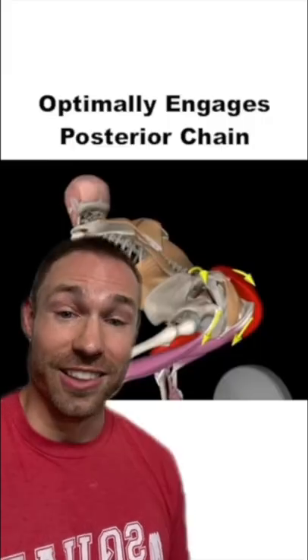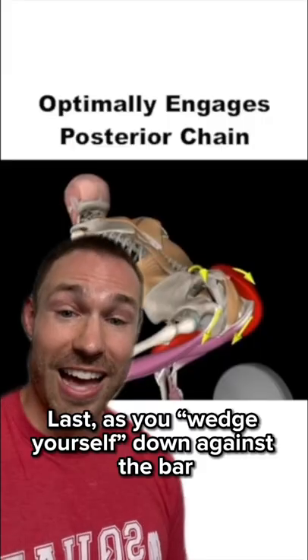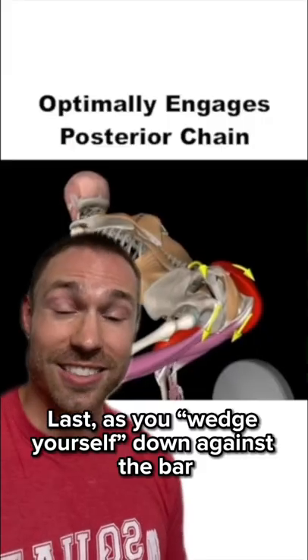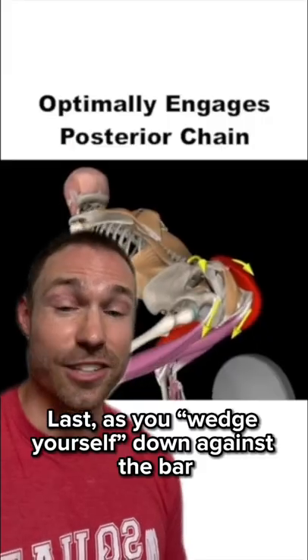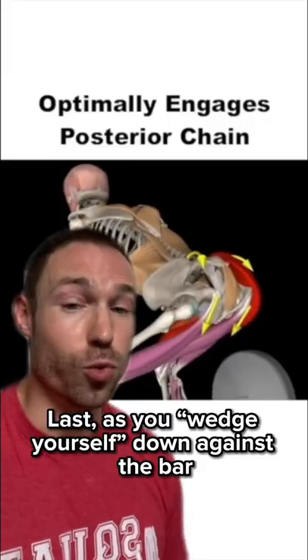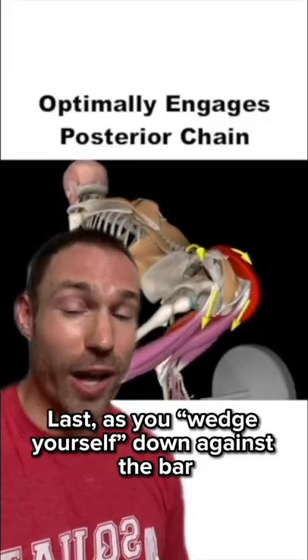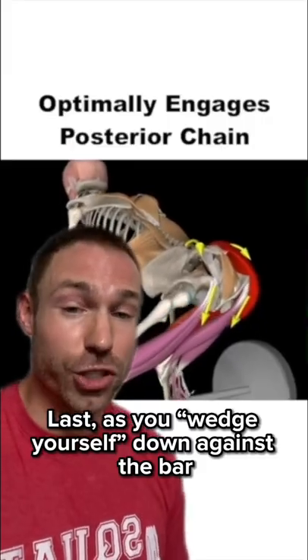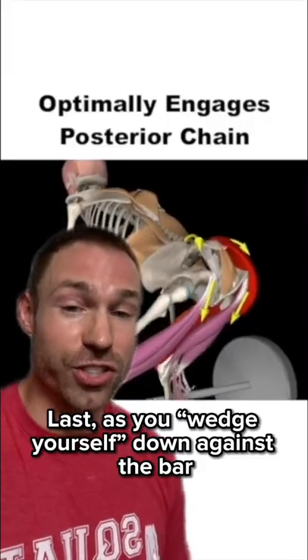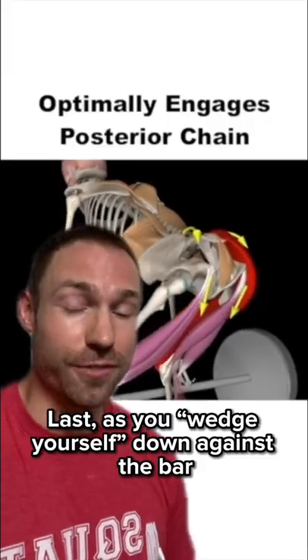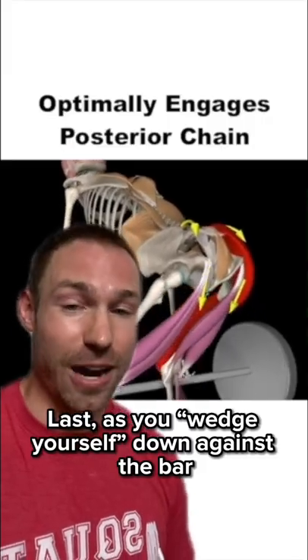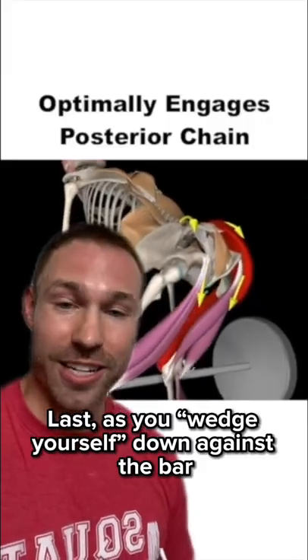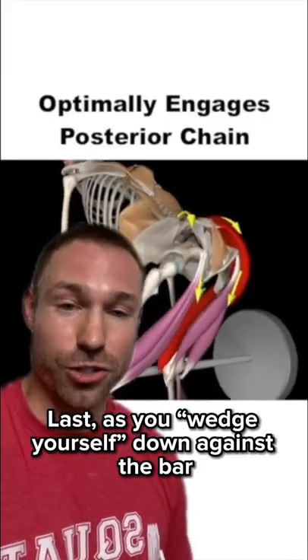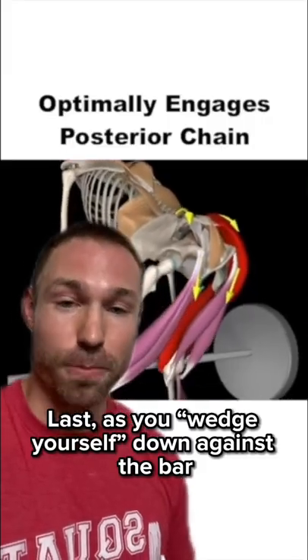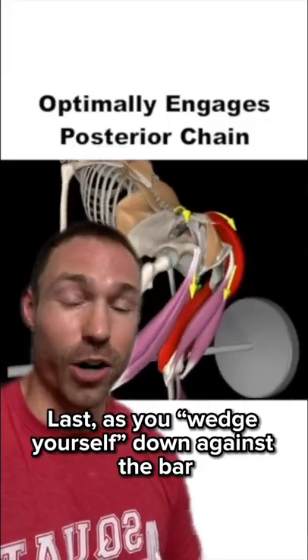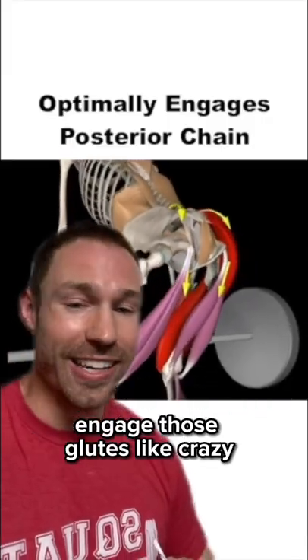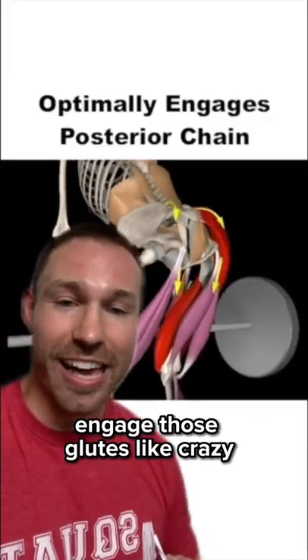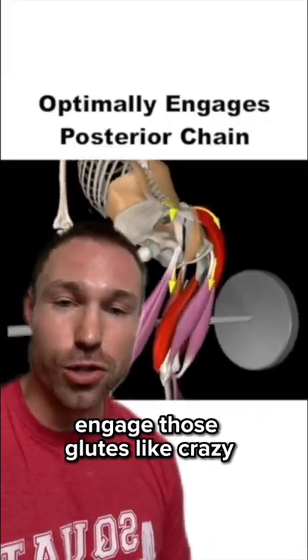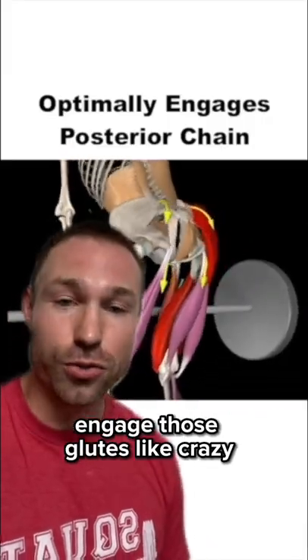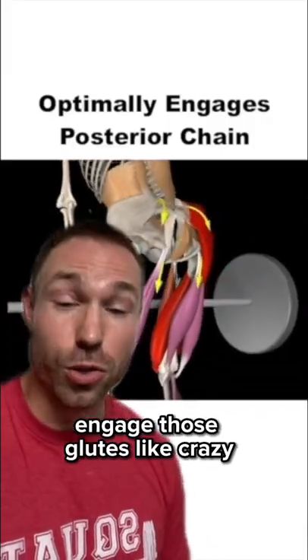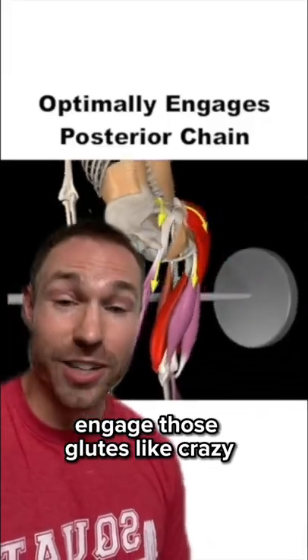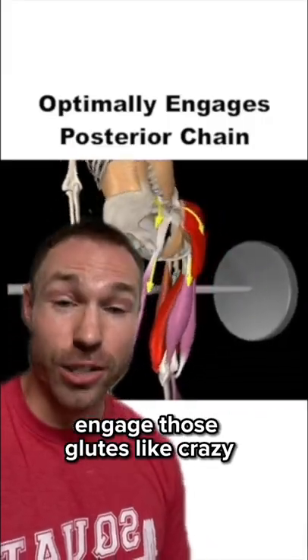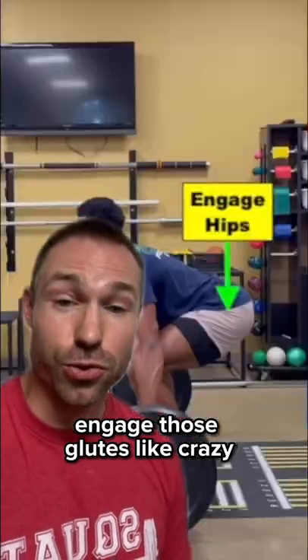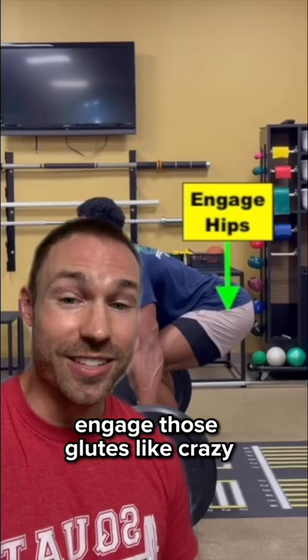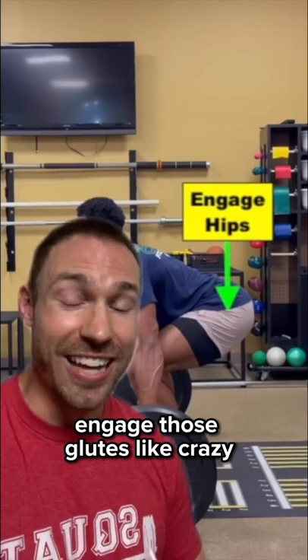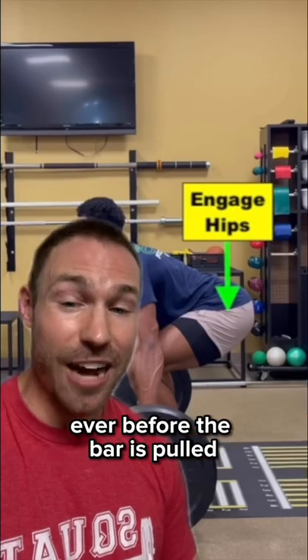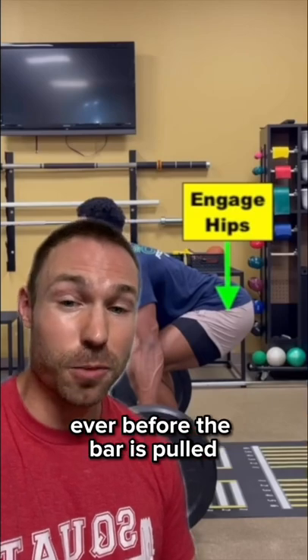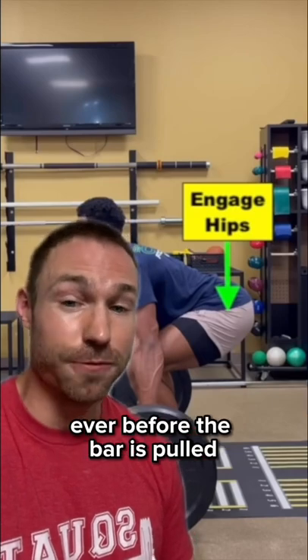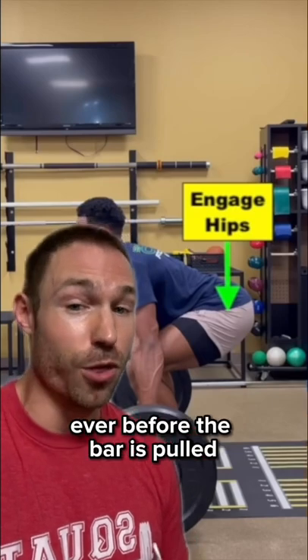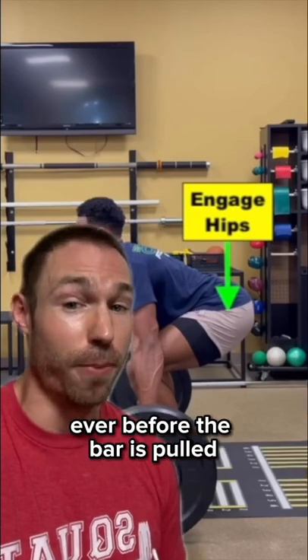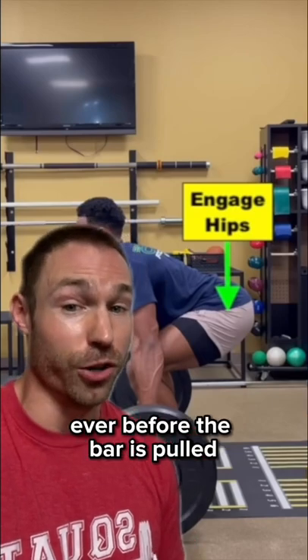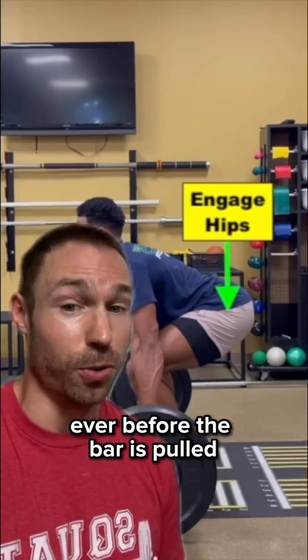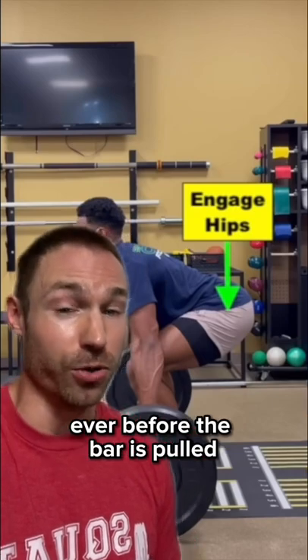Last, as you wedge yourself down against the bar, engage those glutes like crazy even before the bar is pulled.